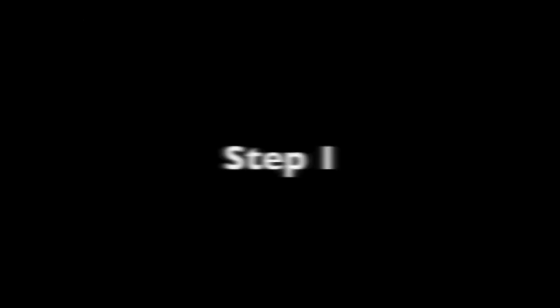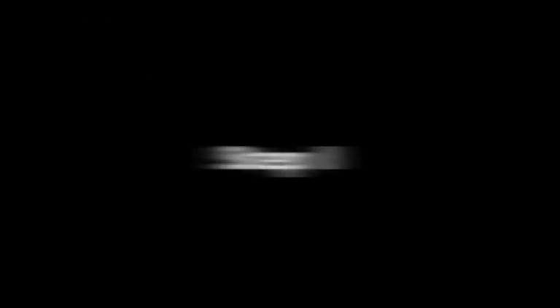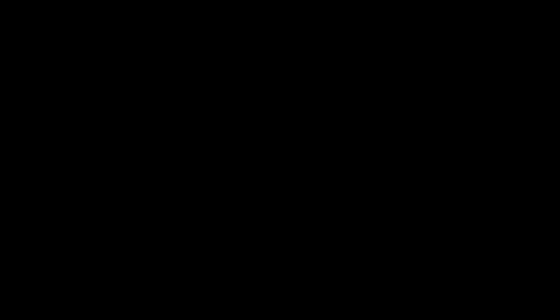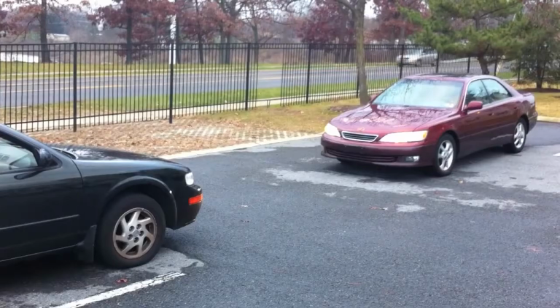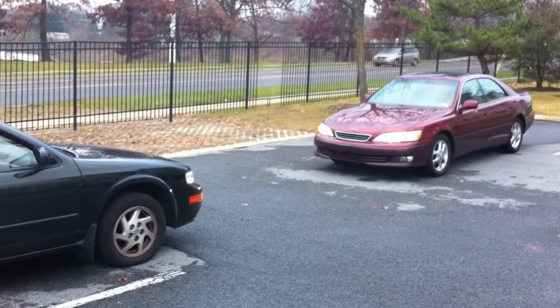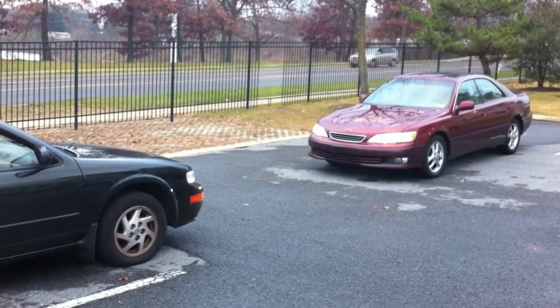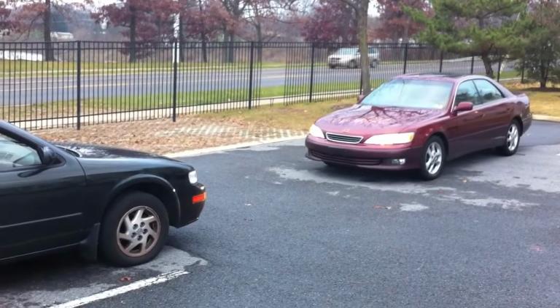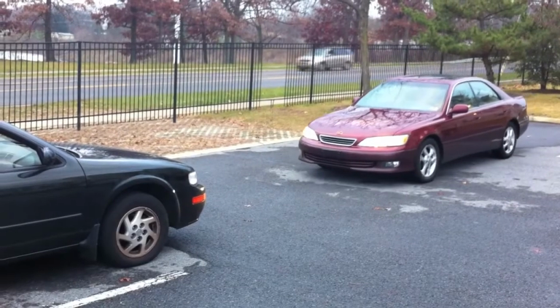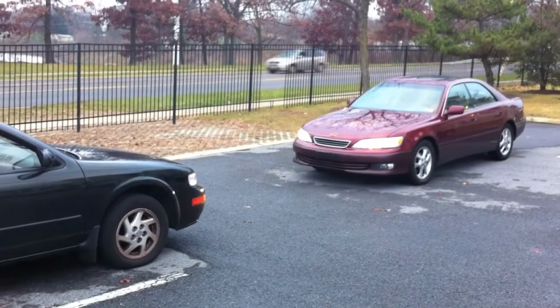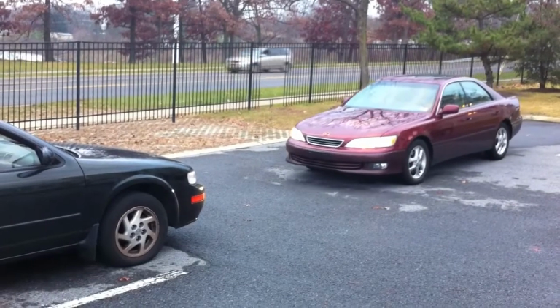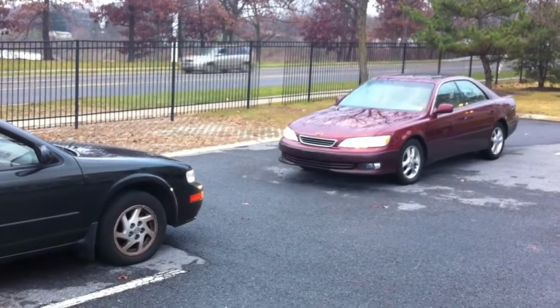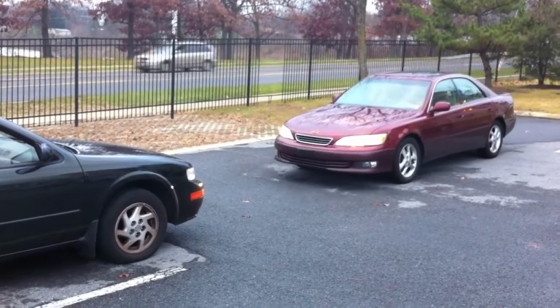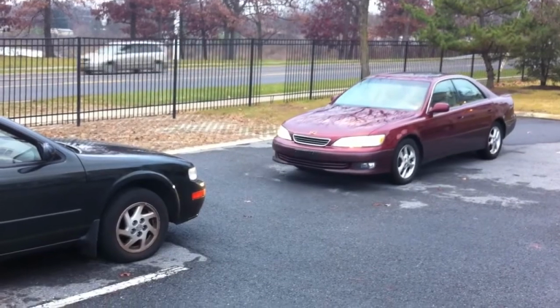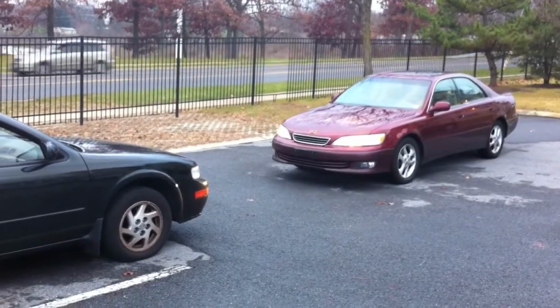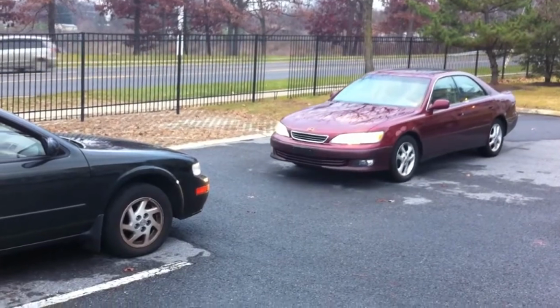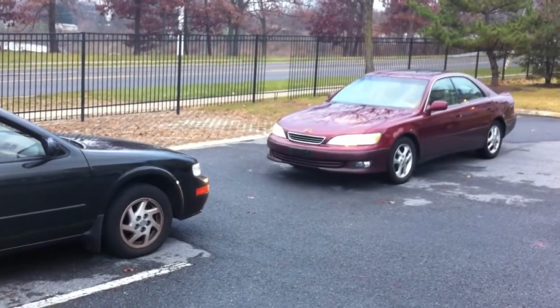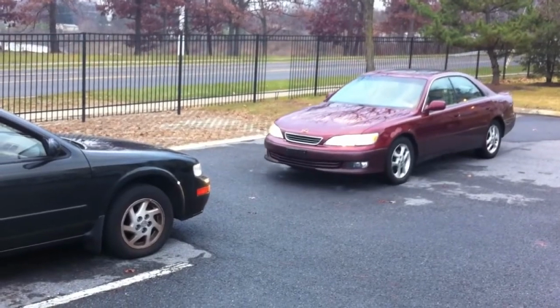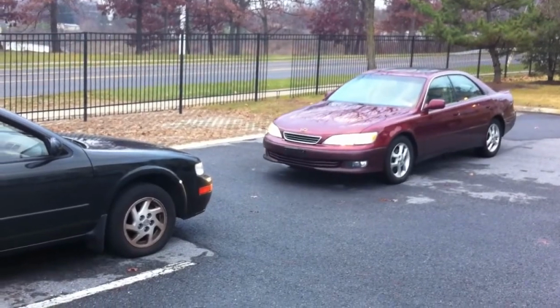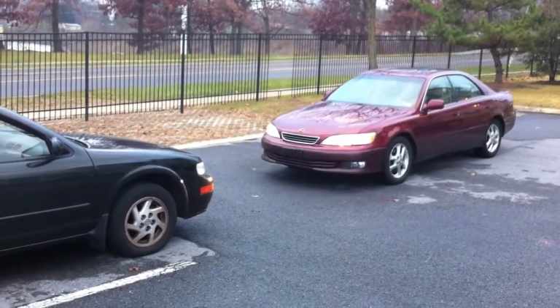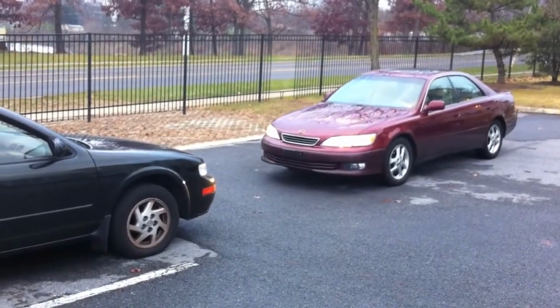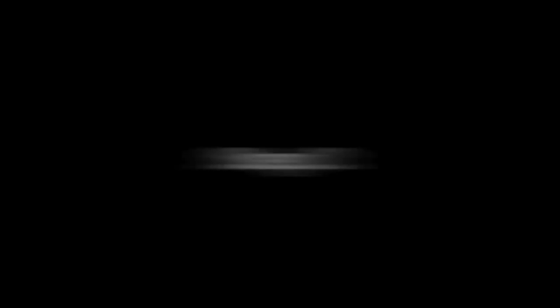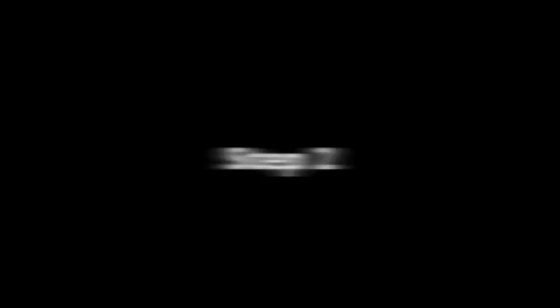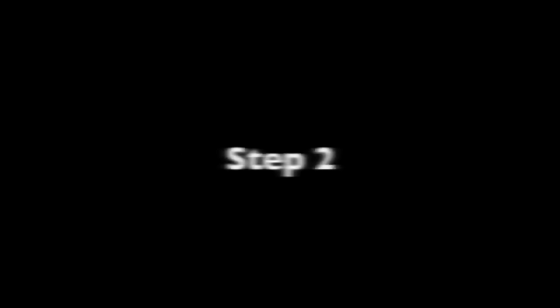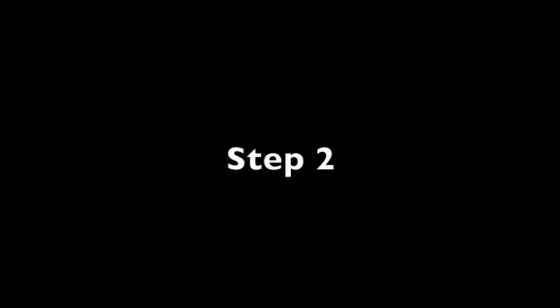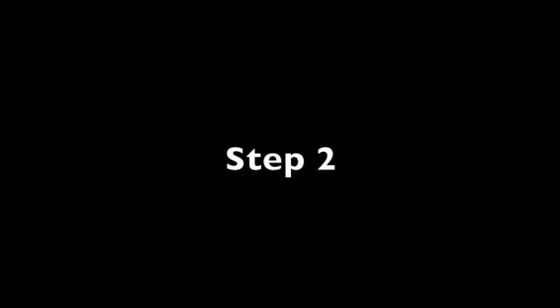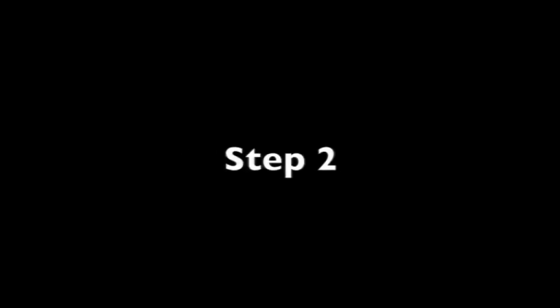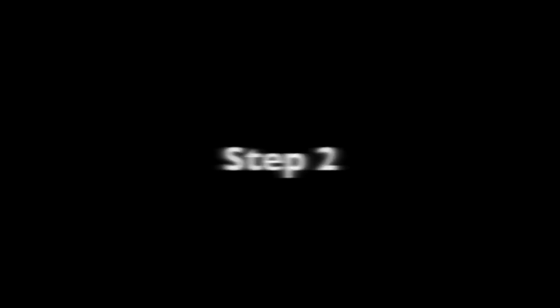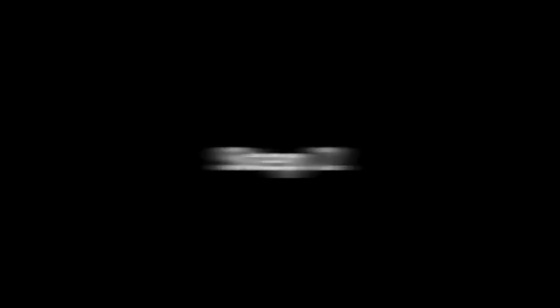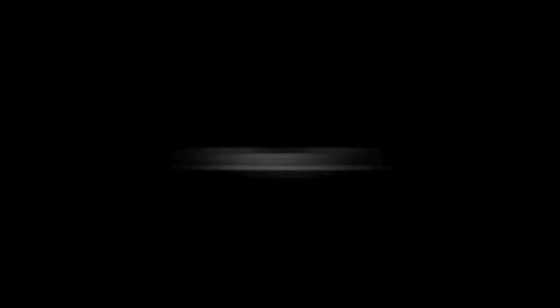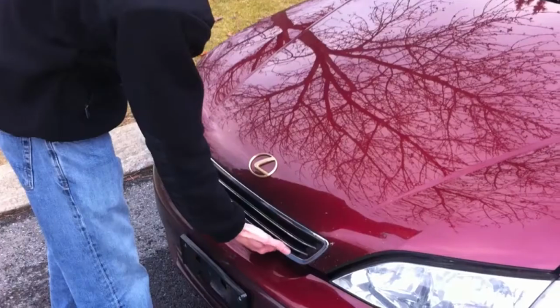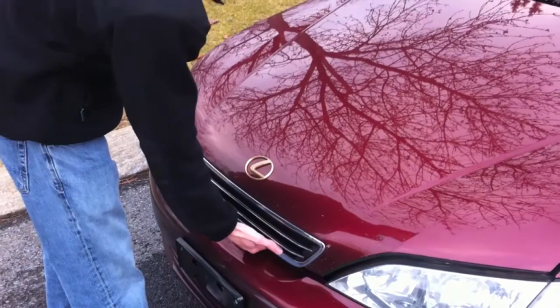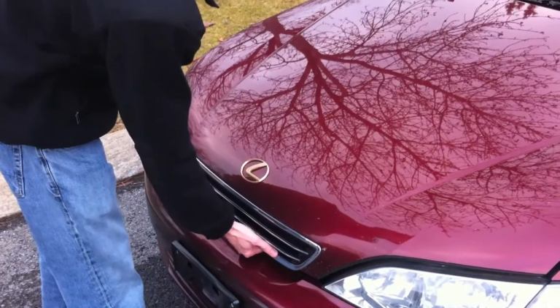Step 1: Turn off both cars and align them face to face. Step 2: Open hoods and locate the battery.